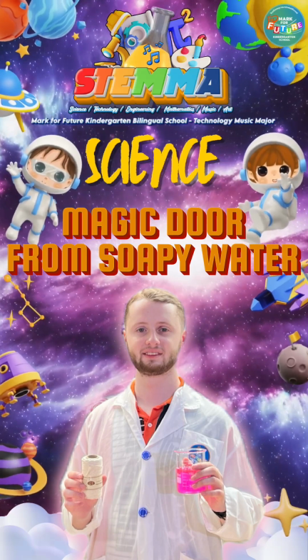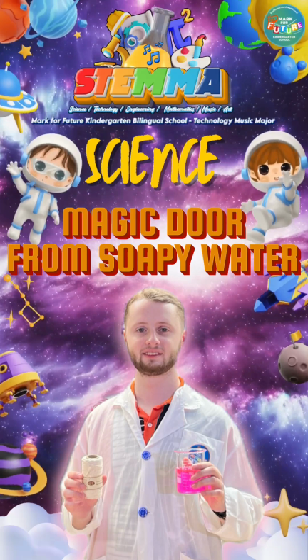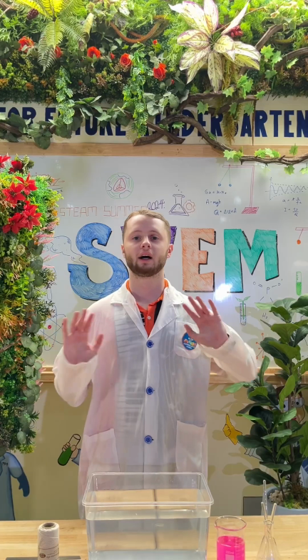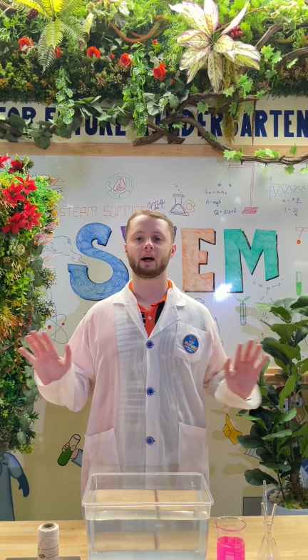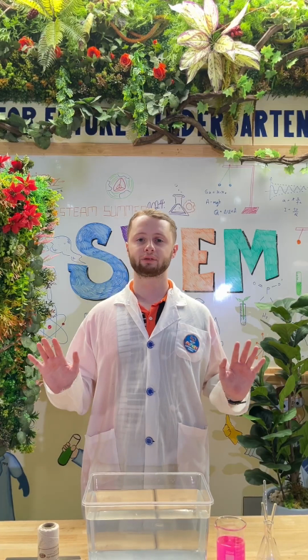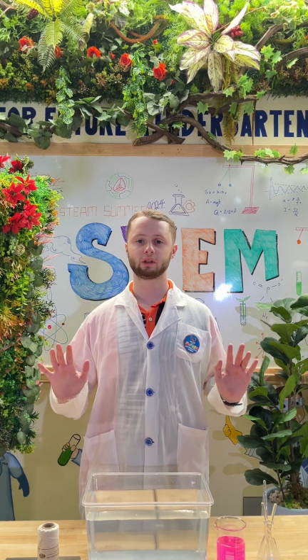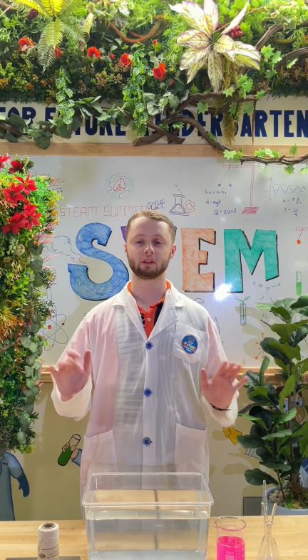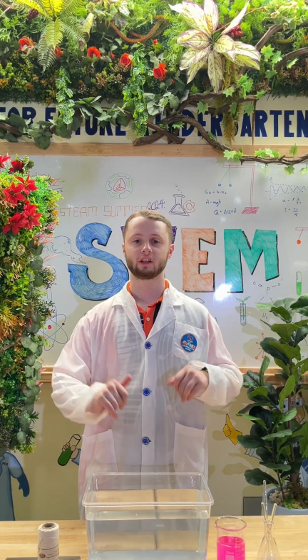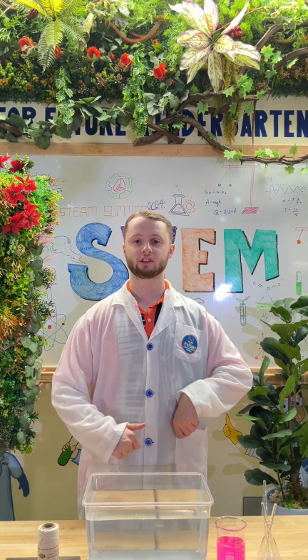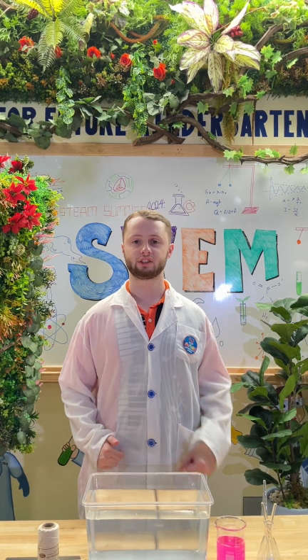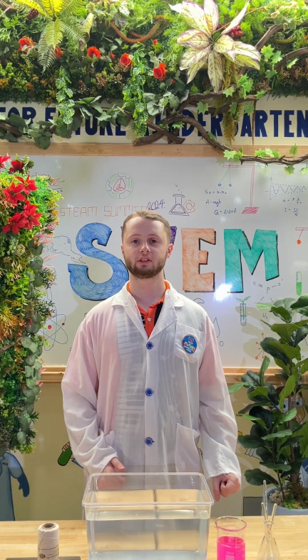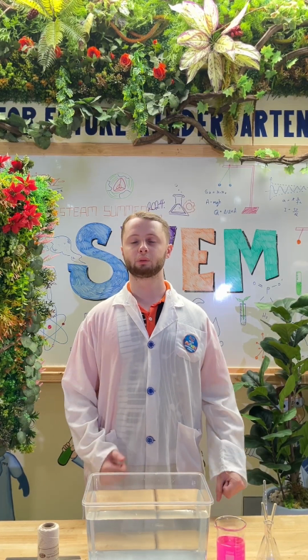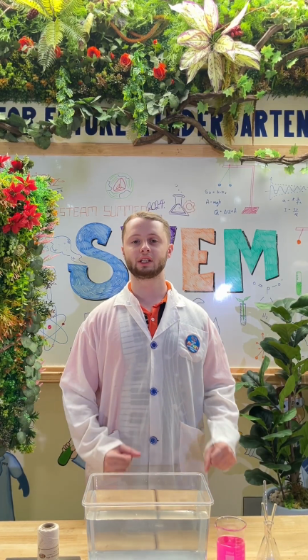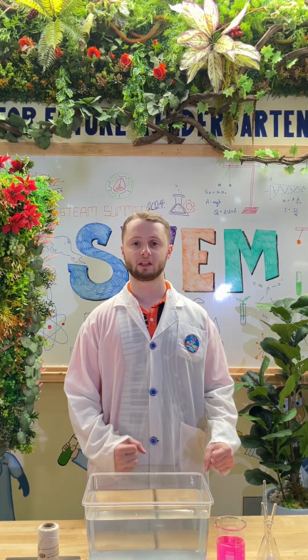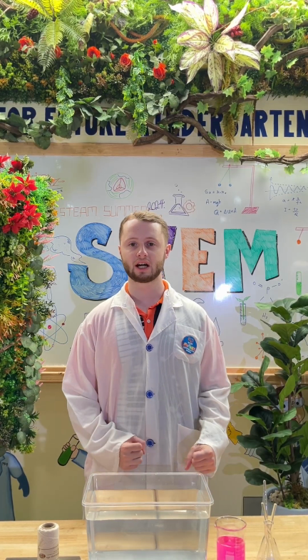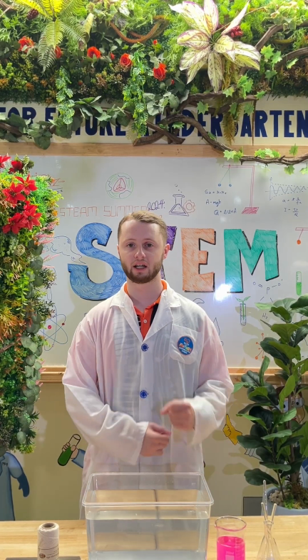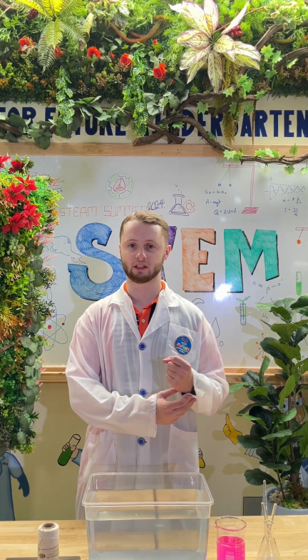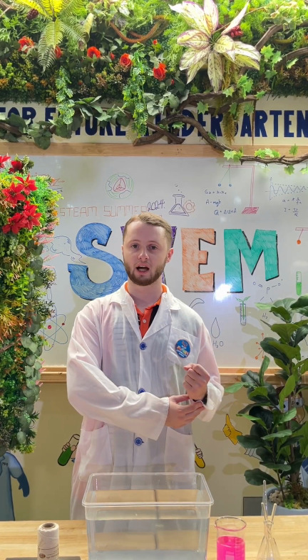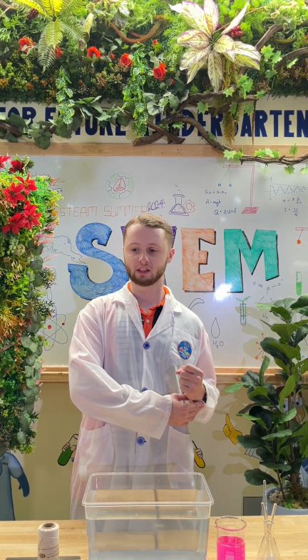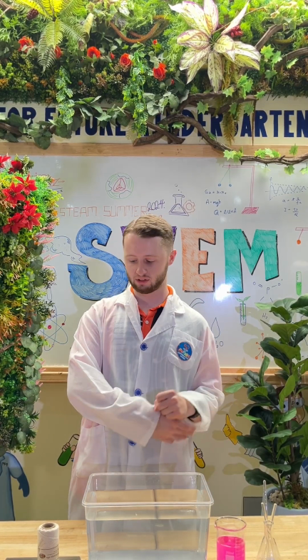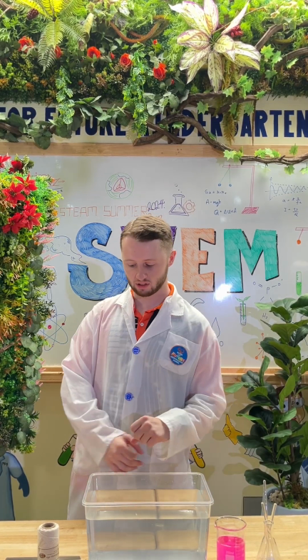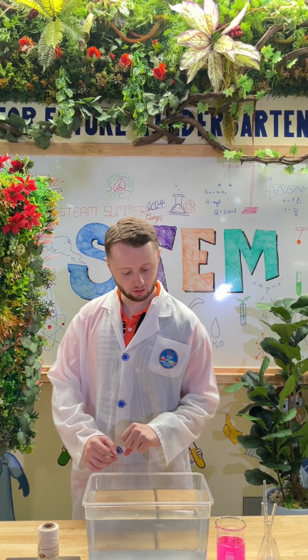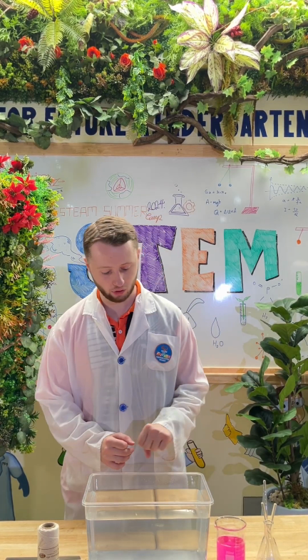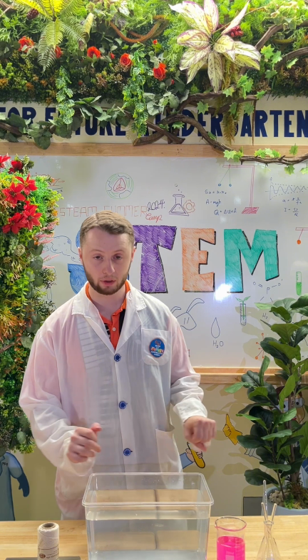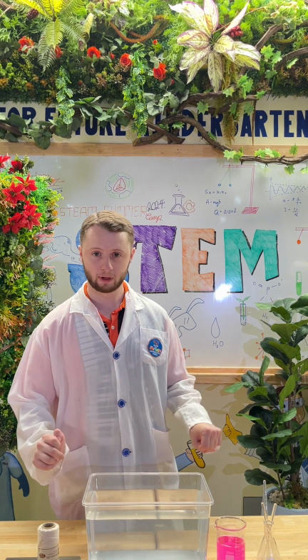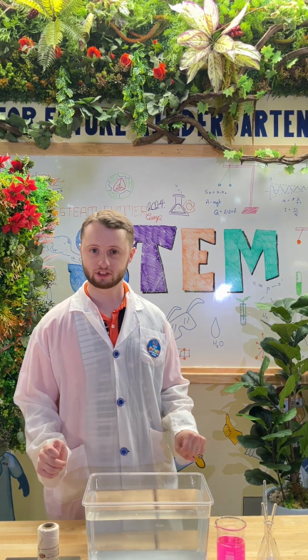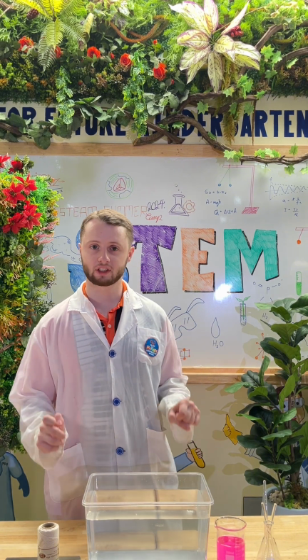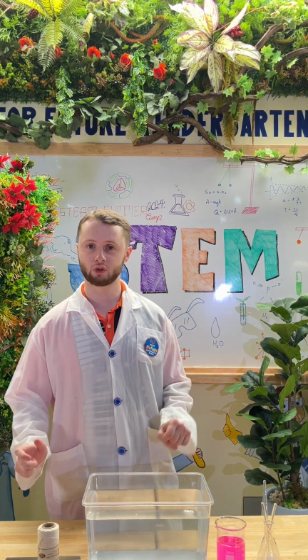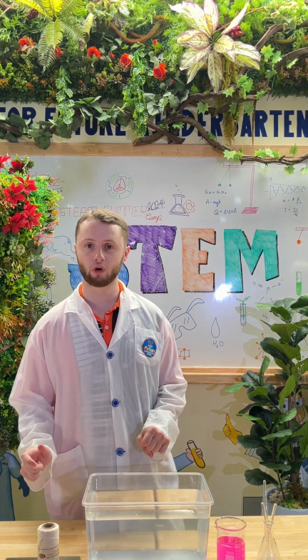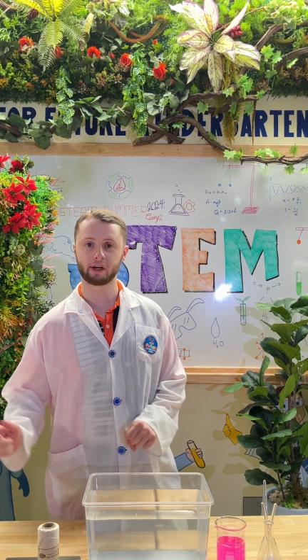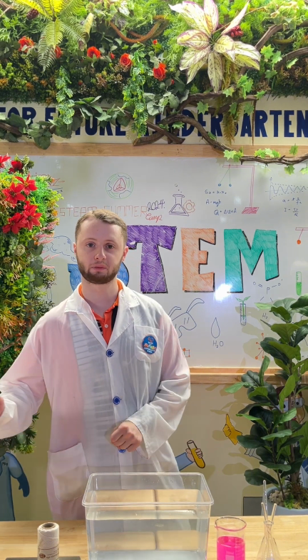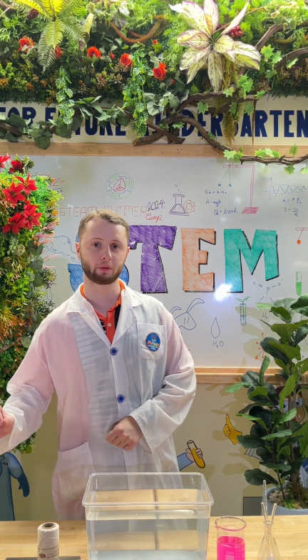Hi everyone. So this is week 9 and this is called the magic door experiment.